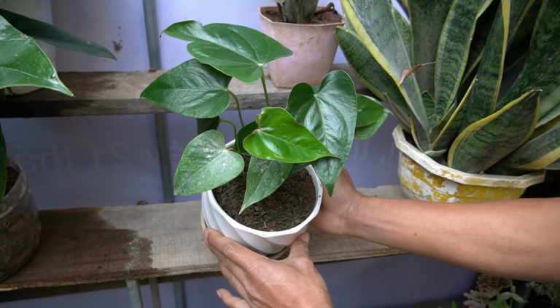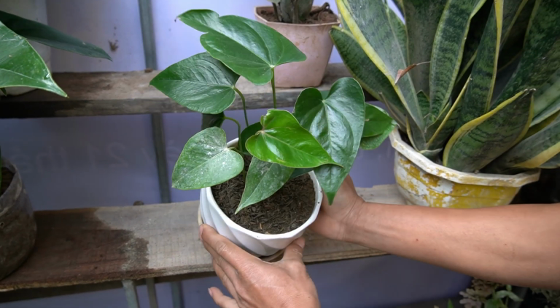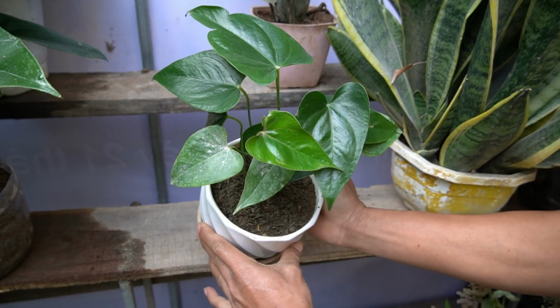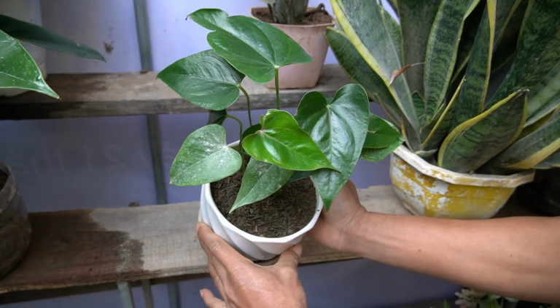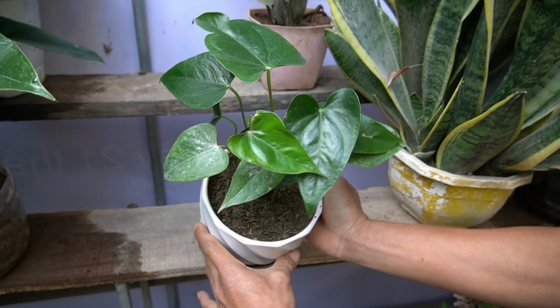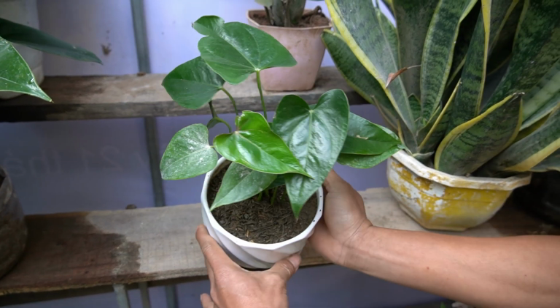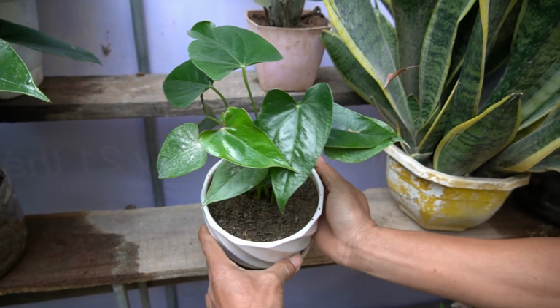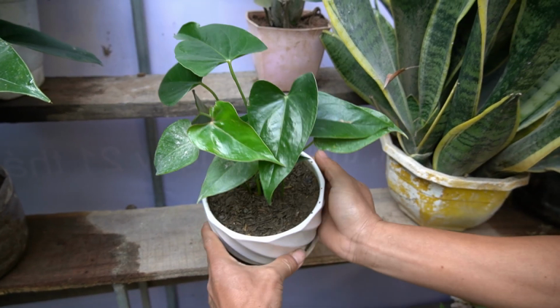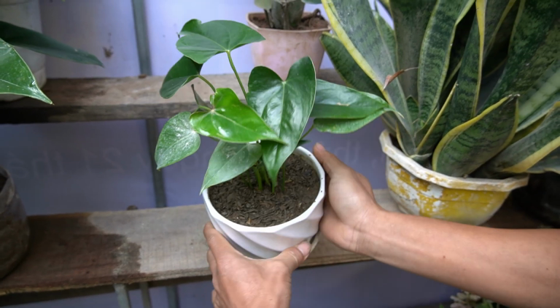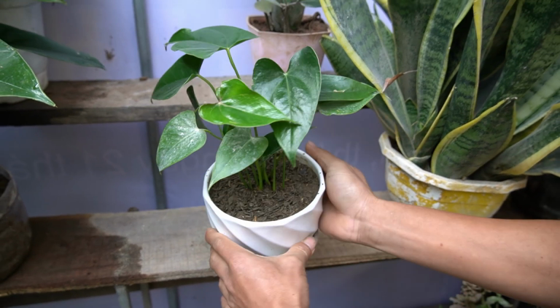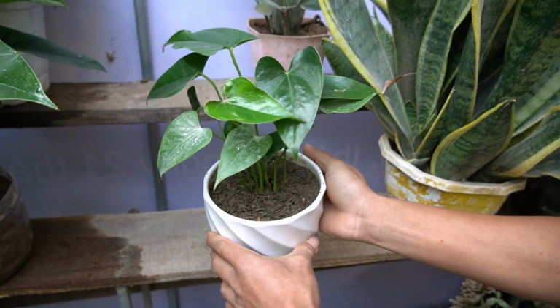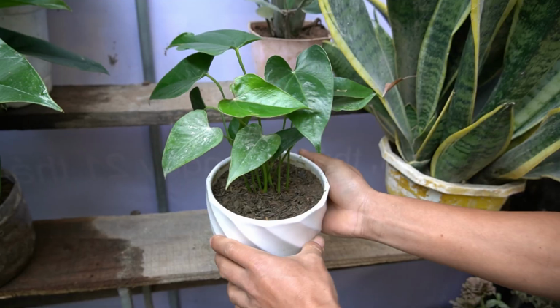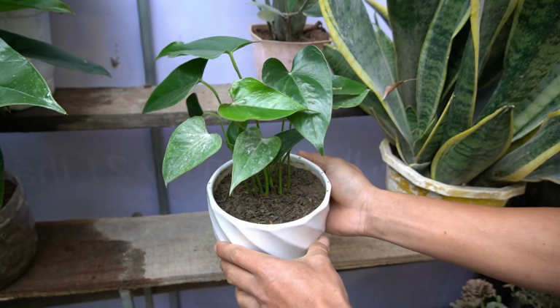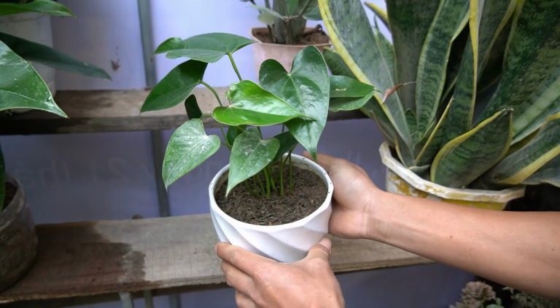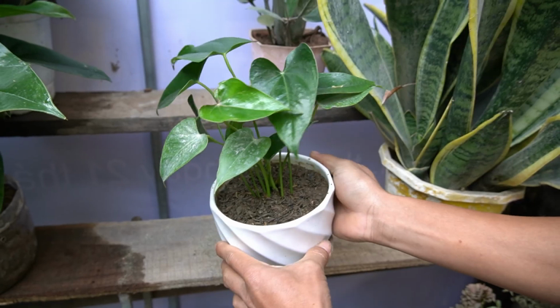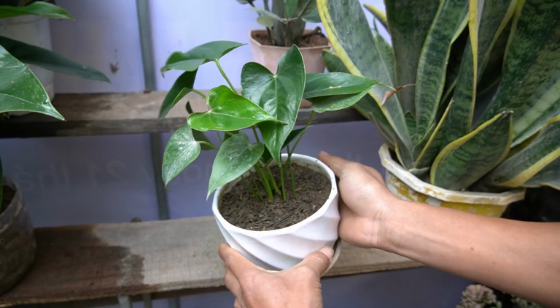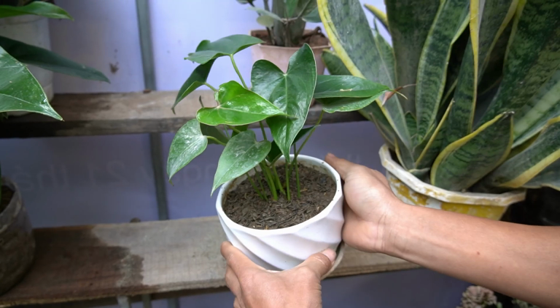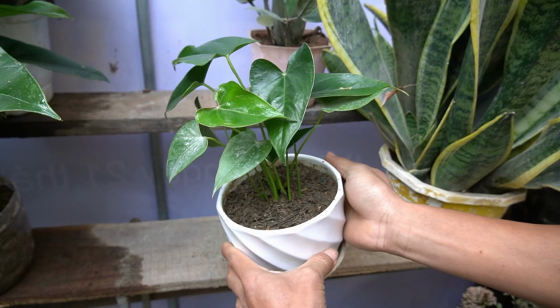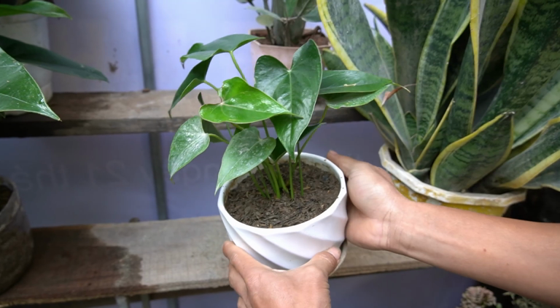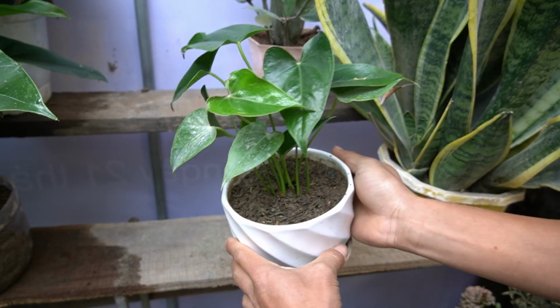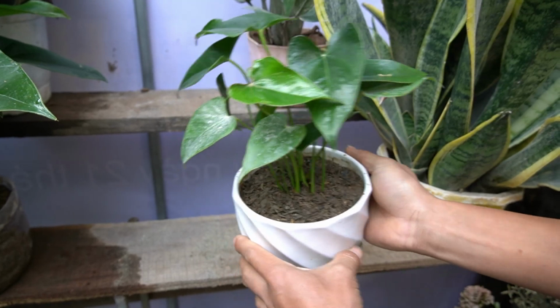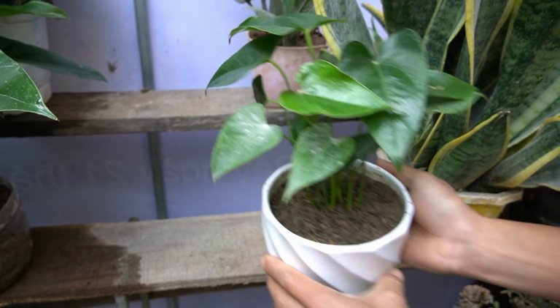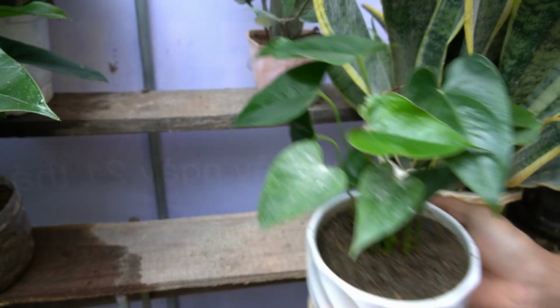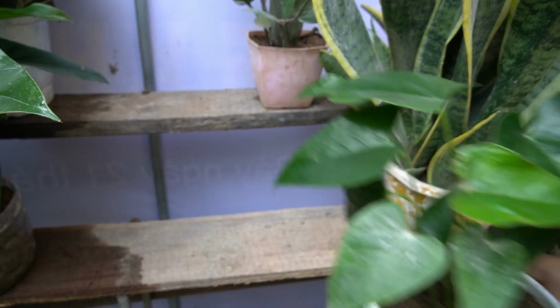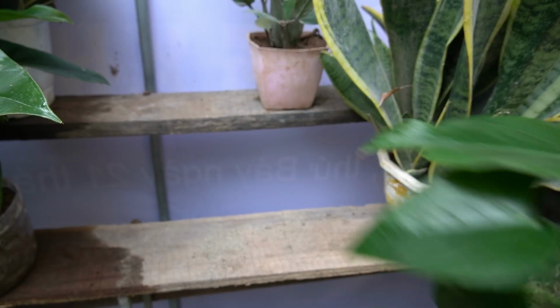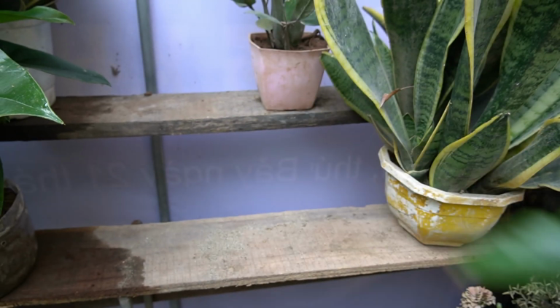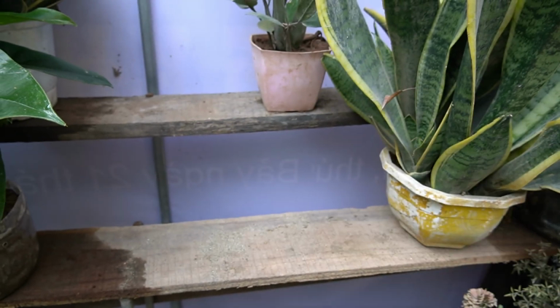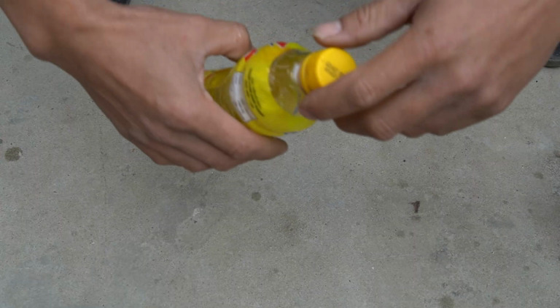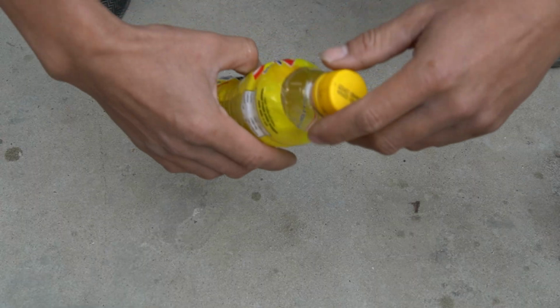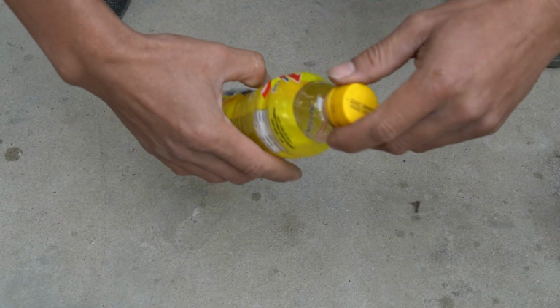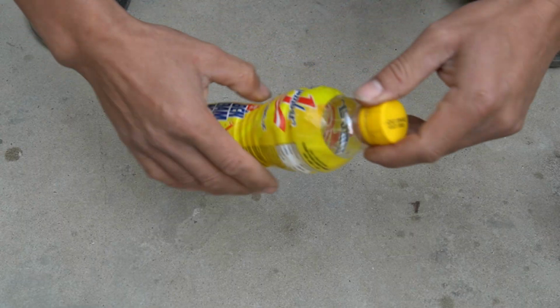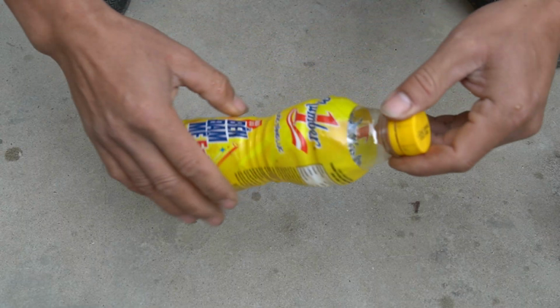At this stage, the plant is growing, so I need to provide more nutrients and care for the plant.